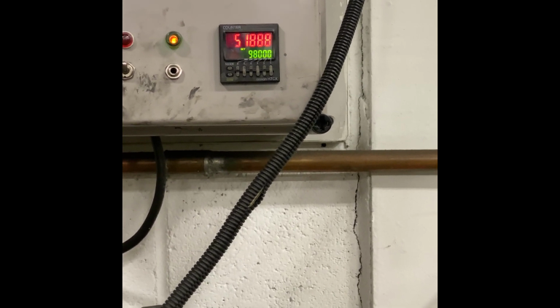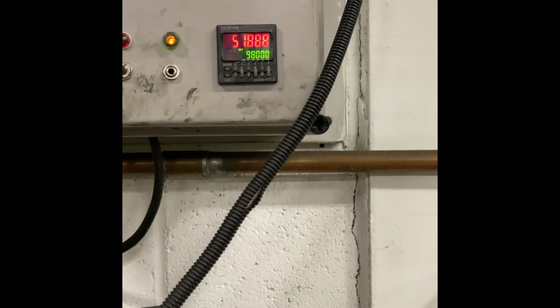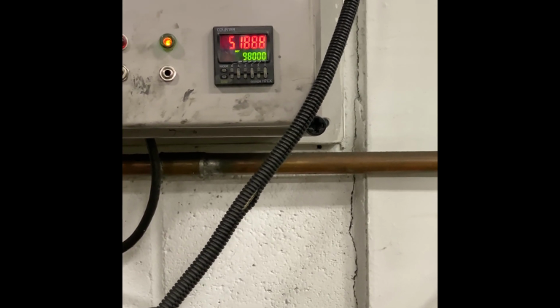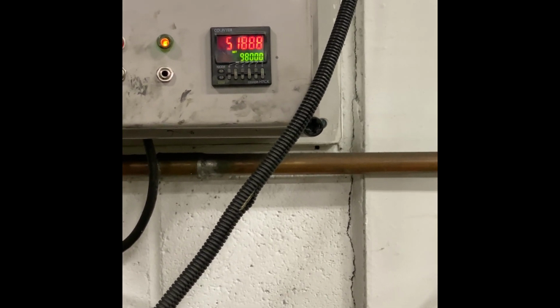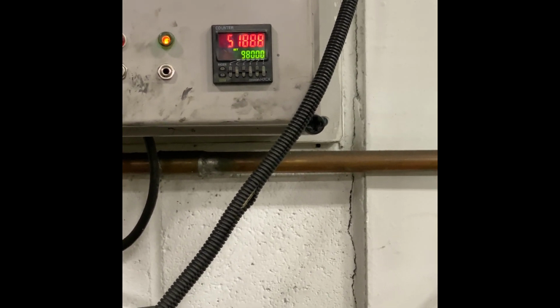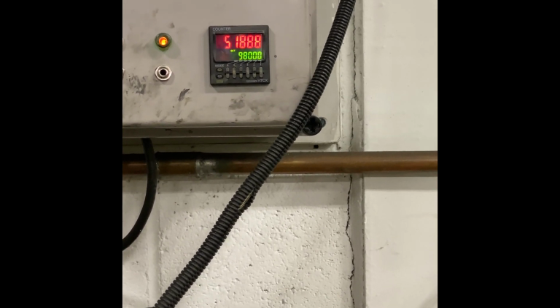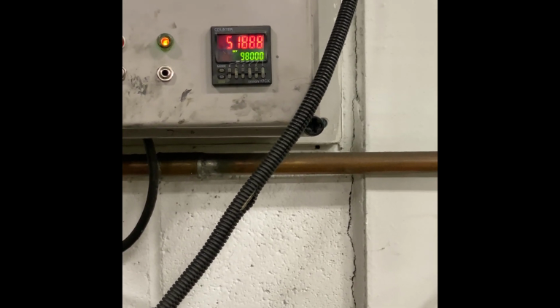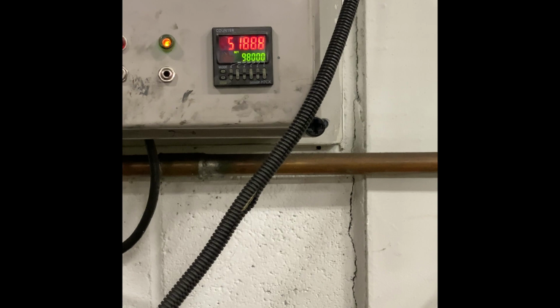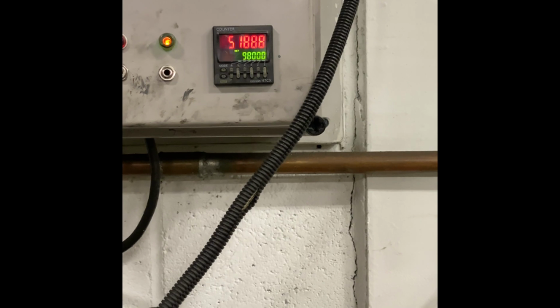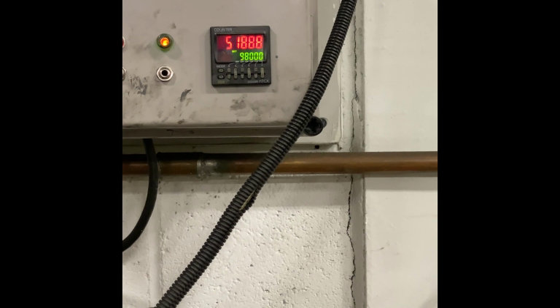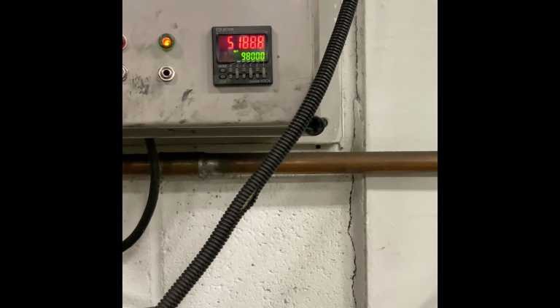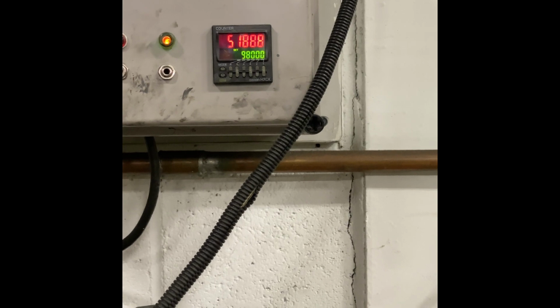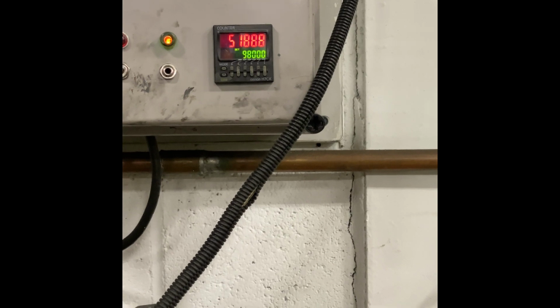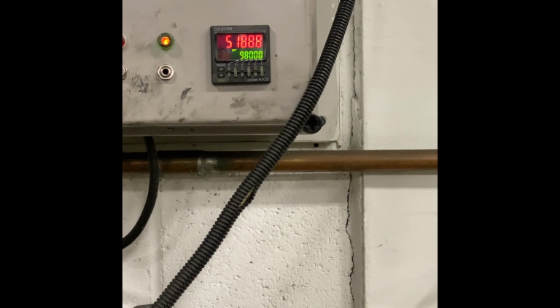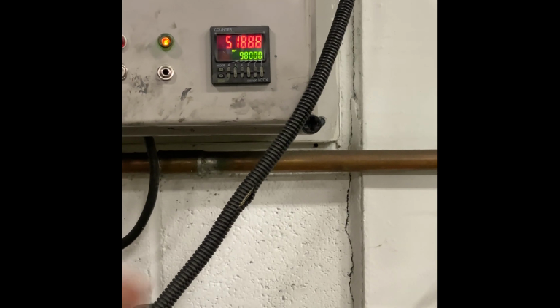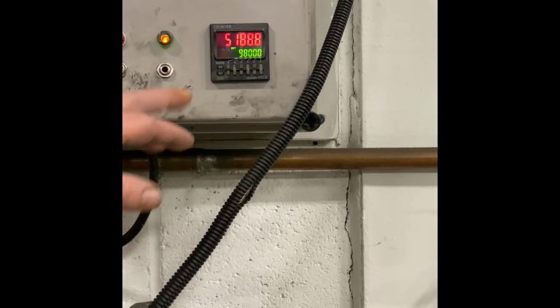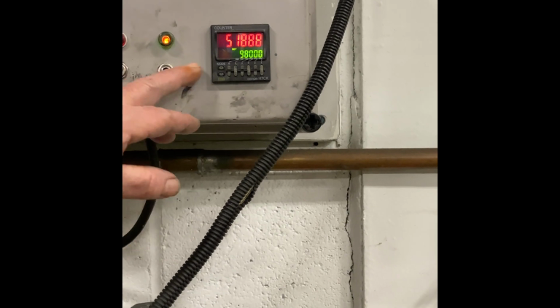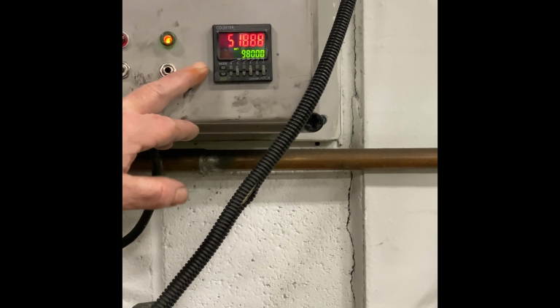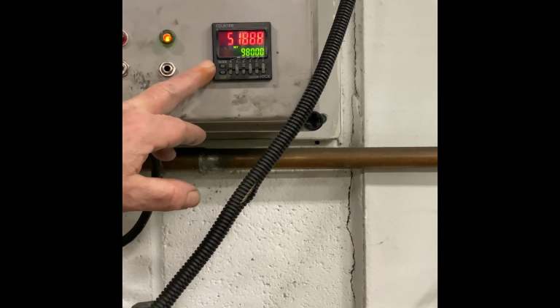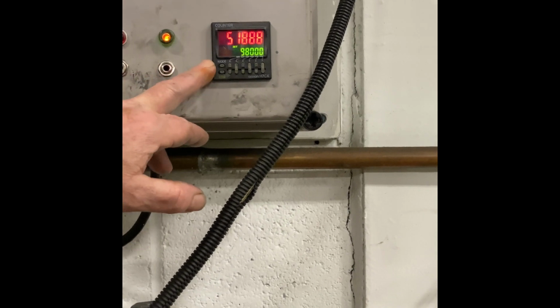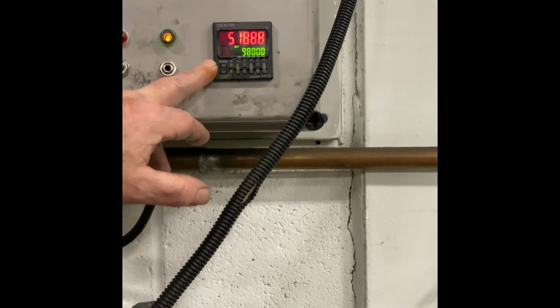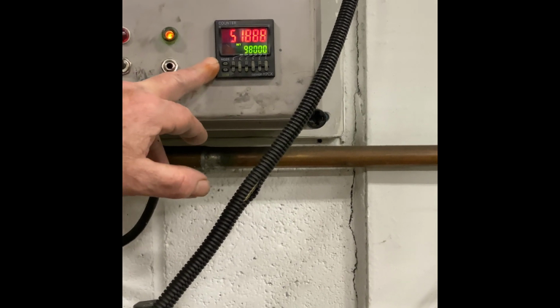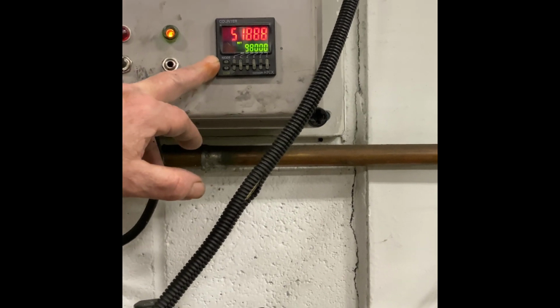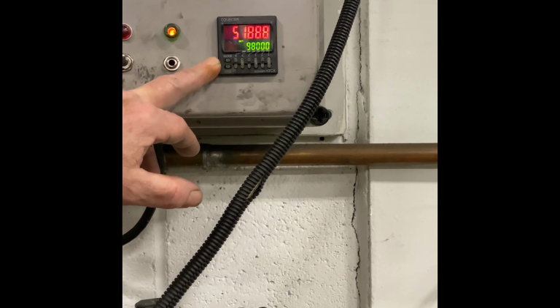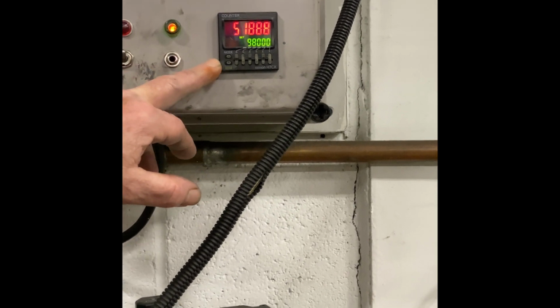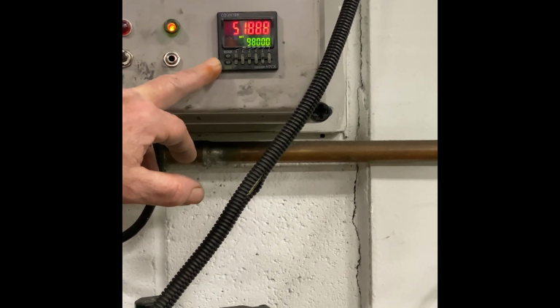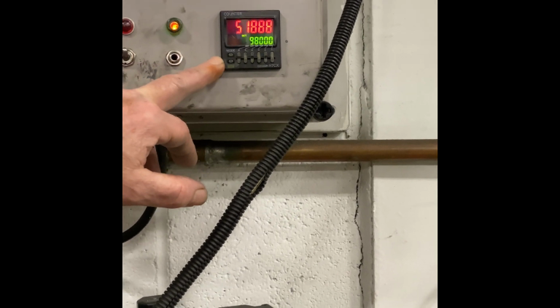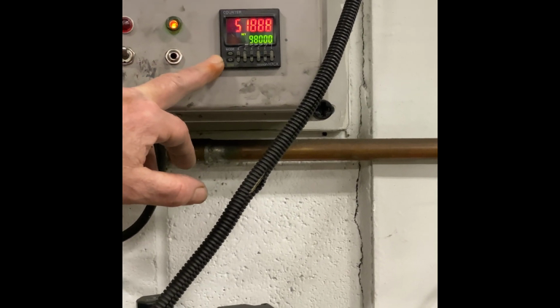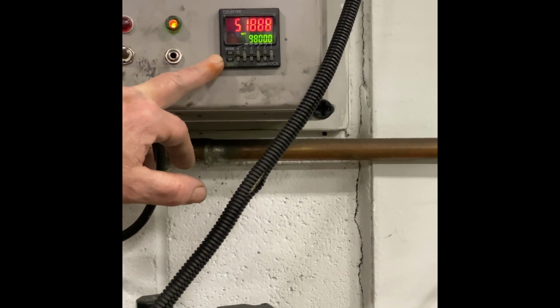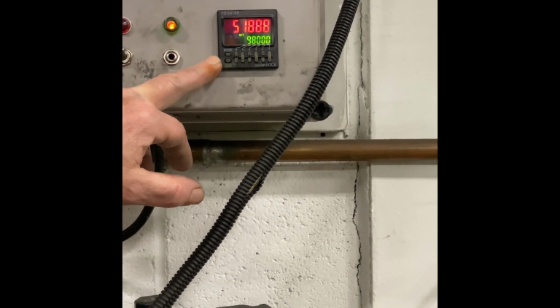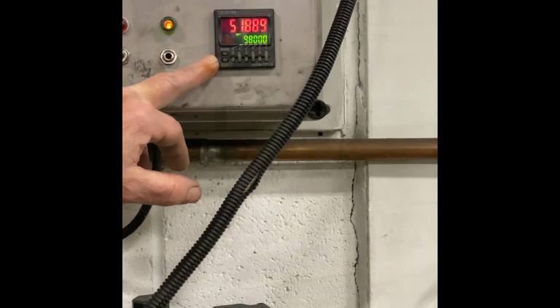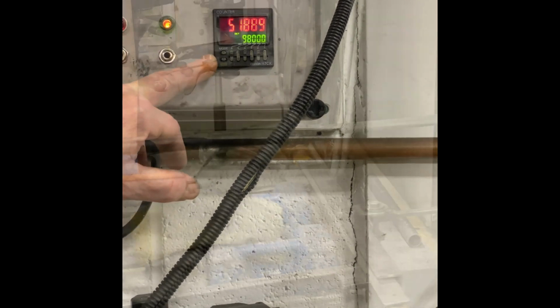I thought you had said 100,000. 98,000 over smooth hard, 2,000 overall.